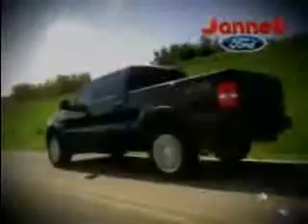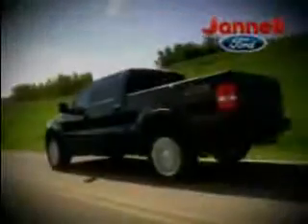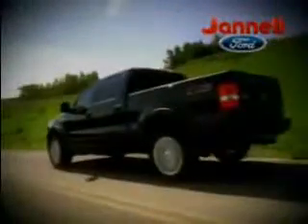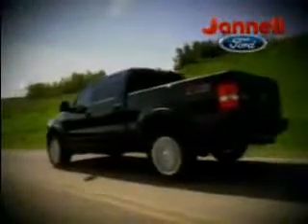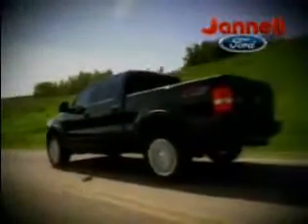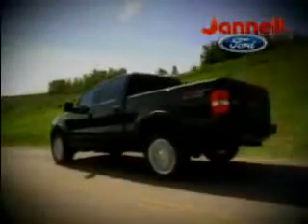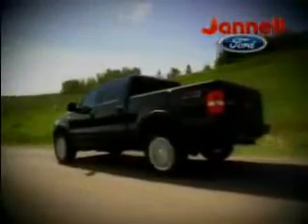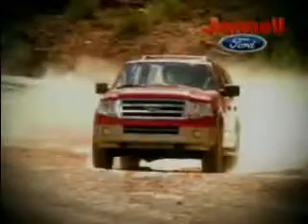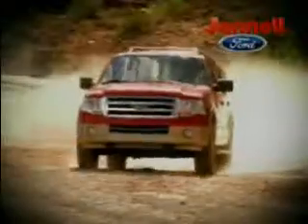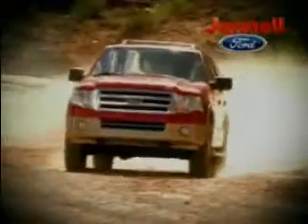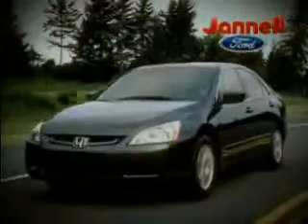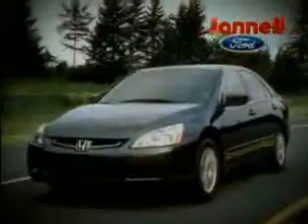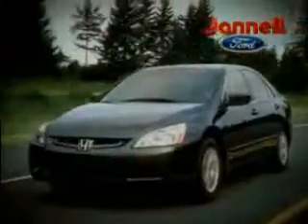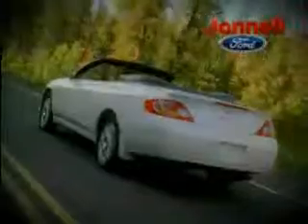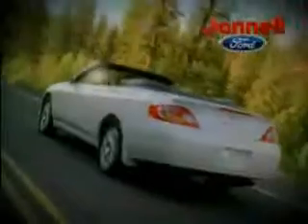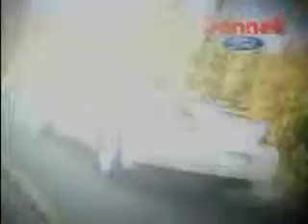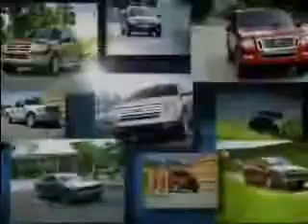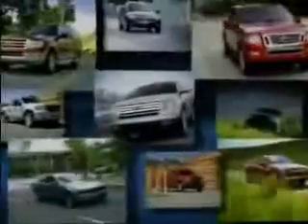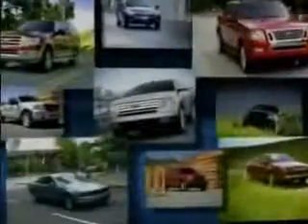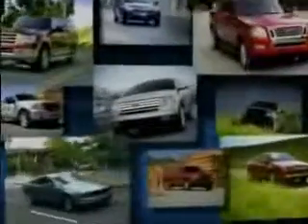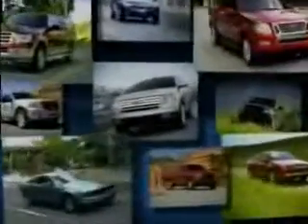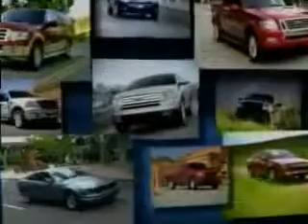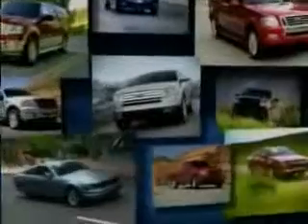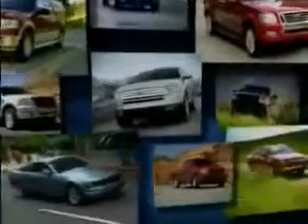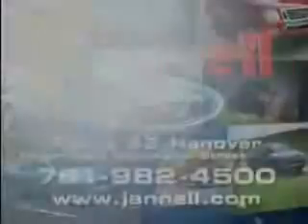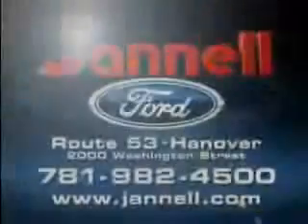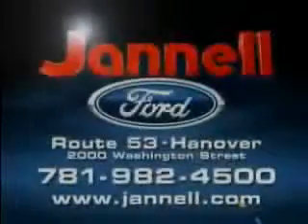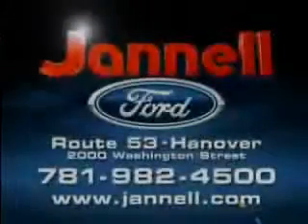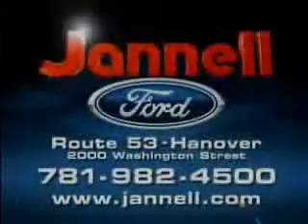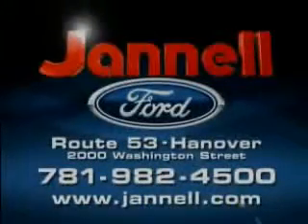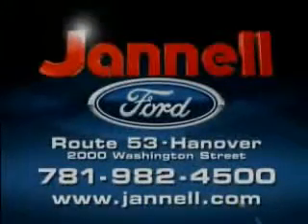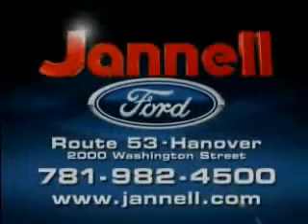05 to 07 F-150s, Expeditions, Hondas, Toyotas, and more — all priced to move at Janelle Ford, Washington Street, Hanover.